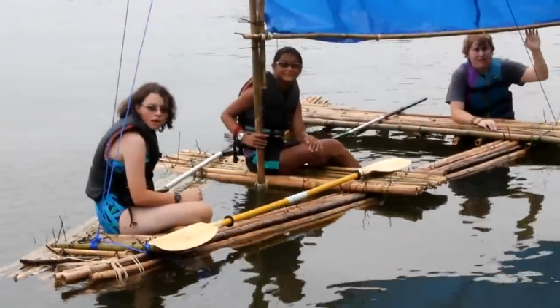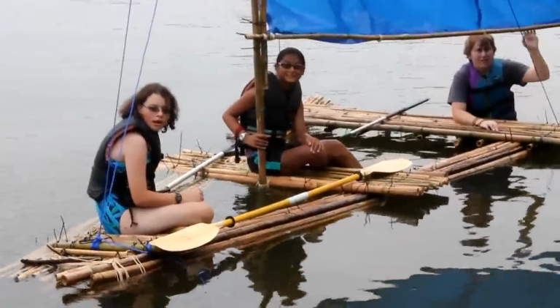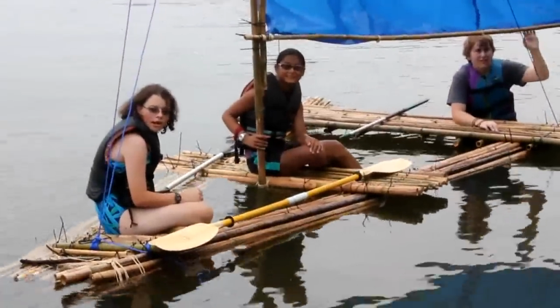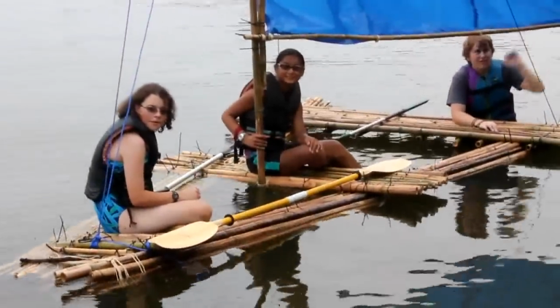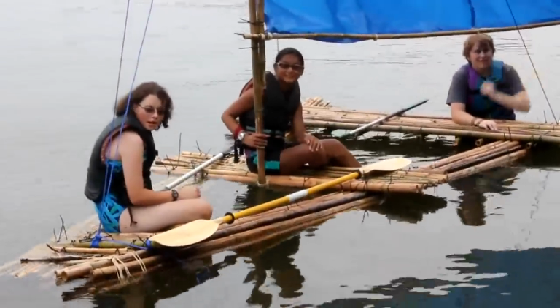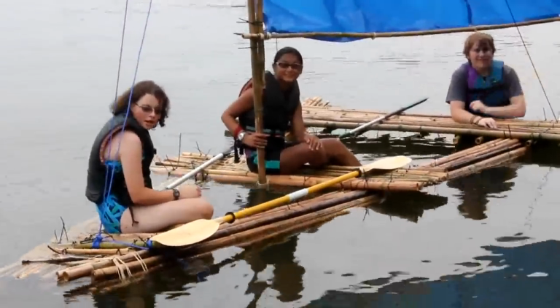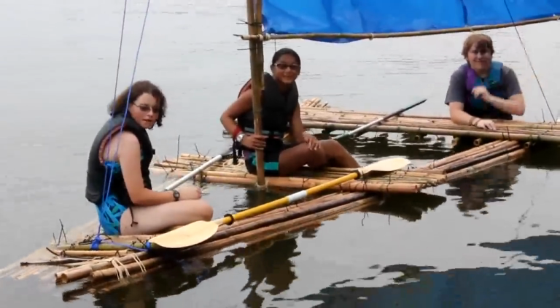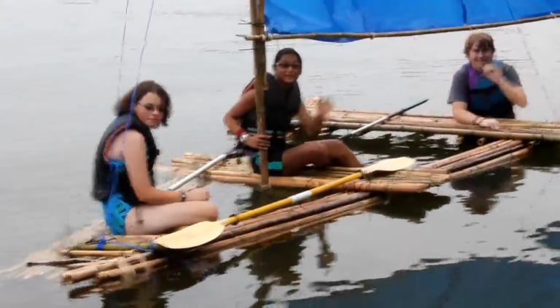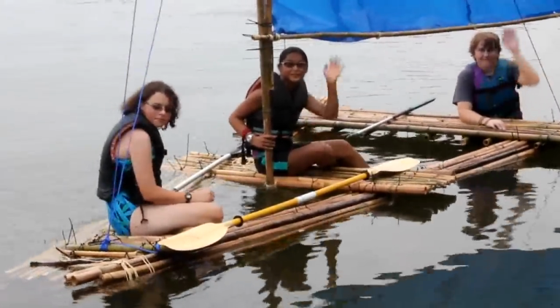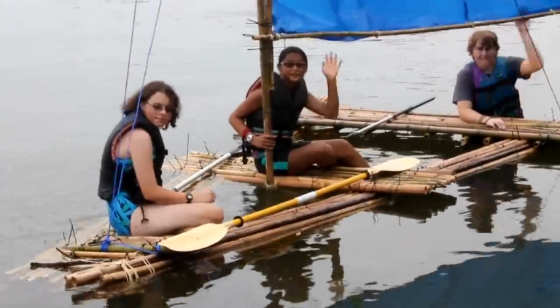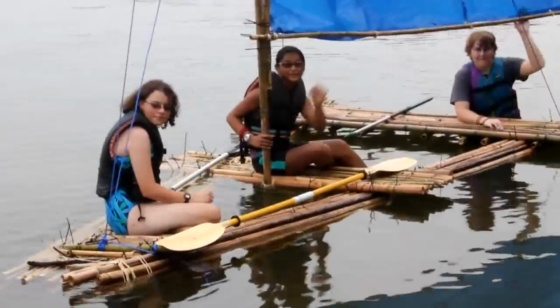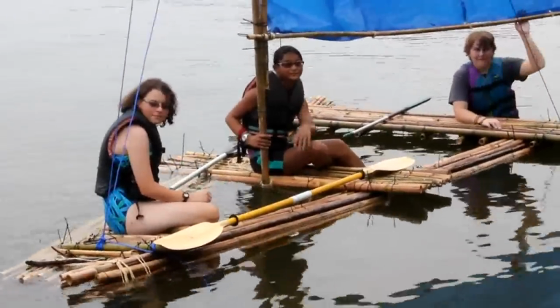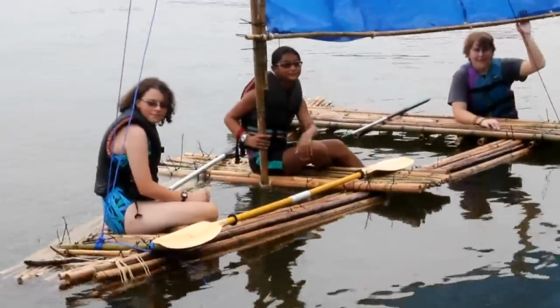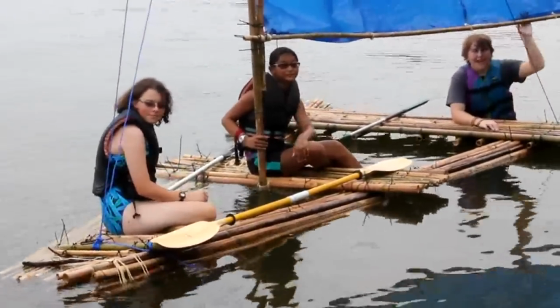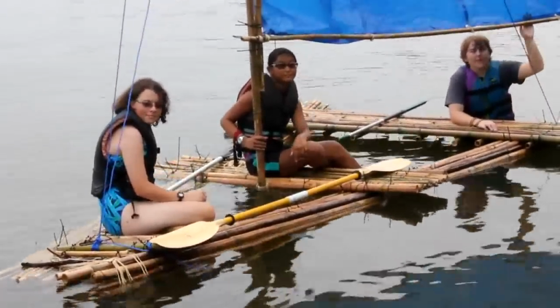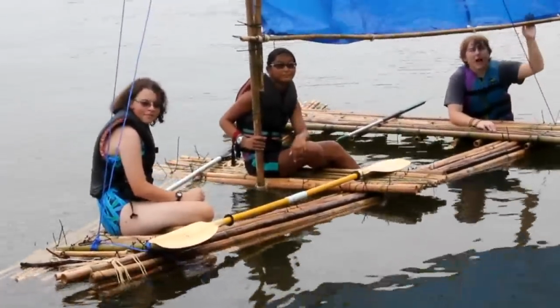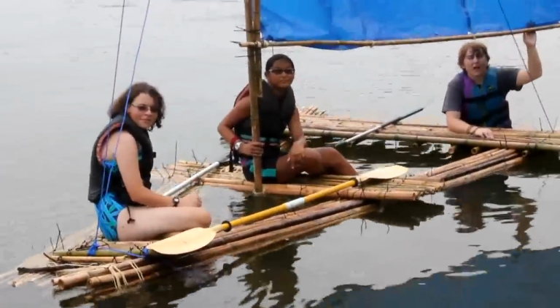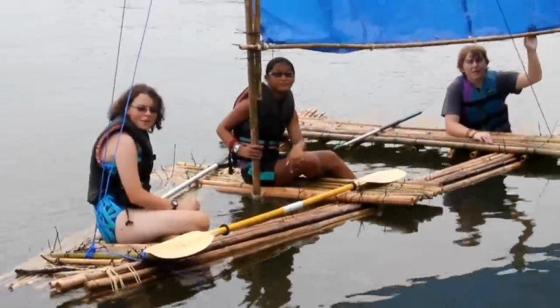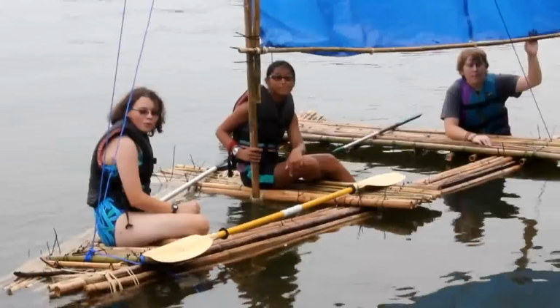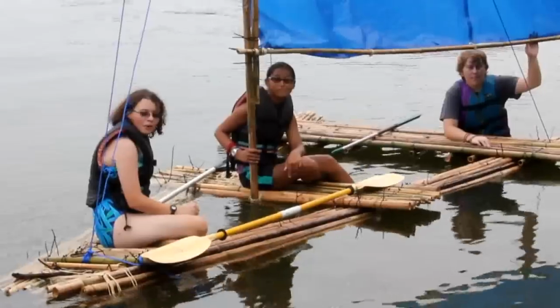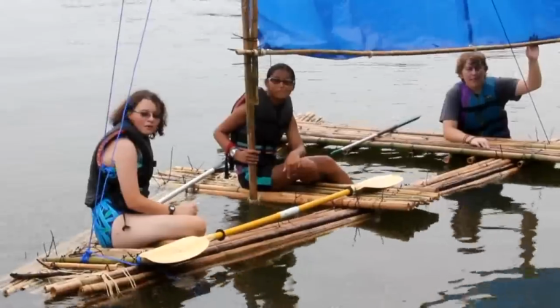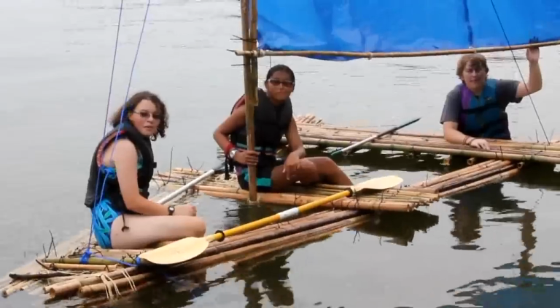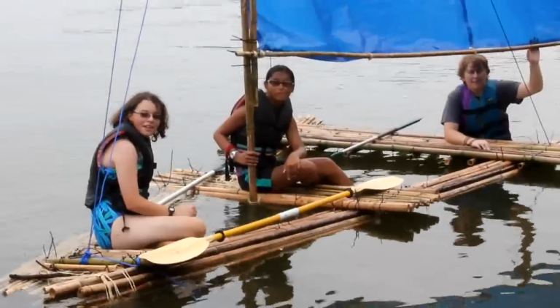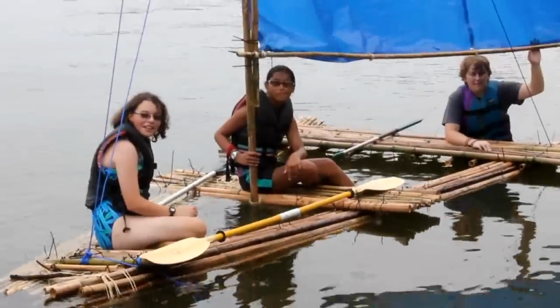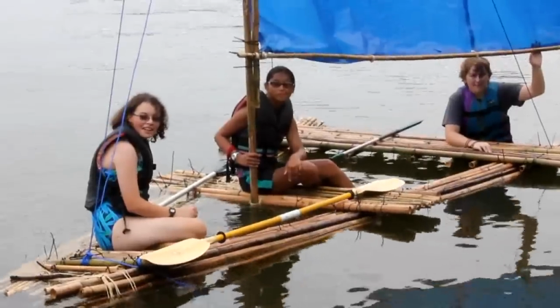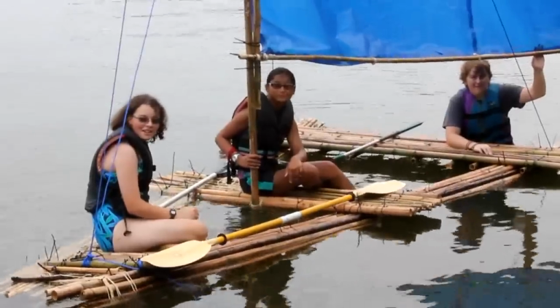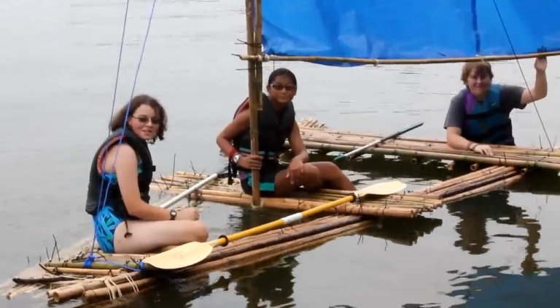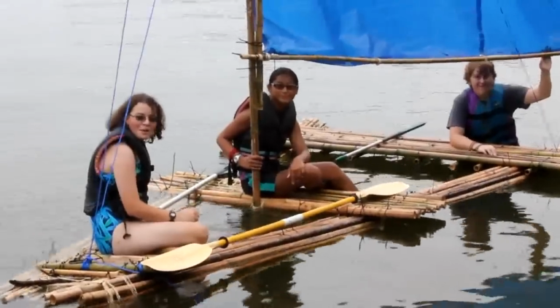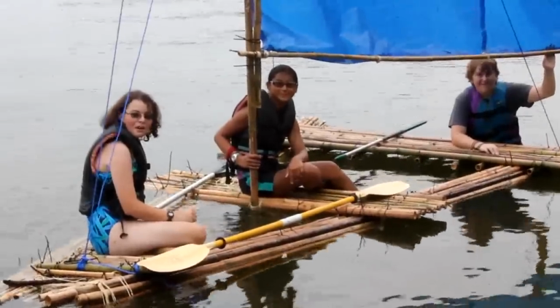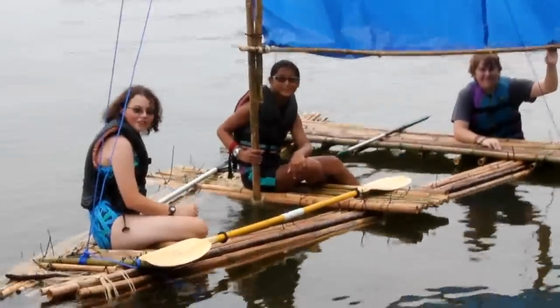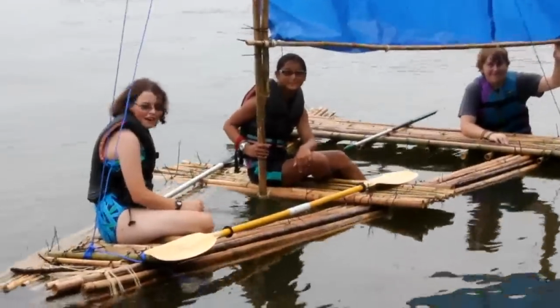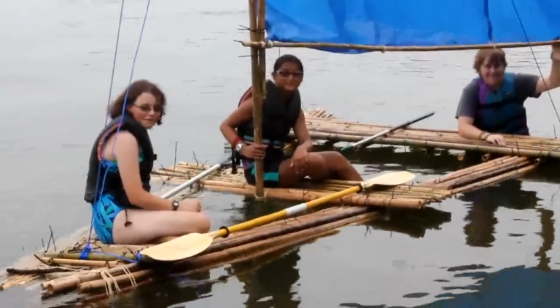Hi, I'm Katie. I'm Sonya. And I'm Connor. We're from Maryland, and this is our watercraft.